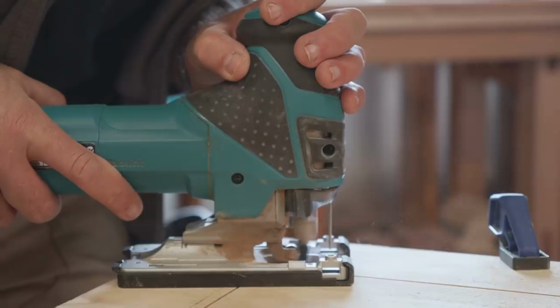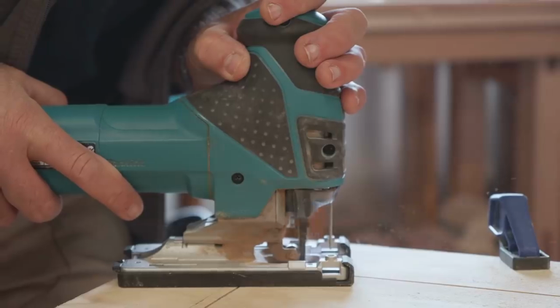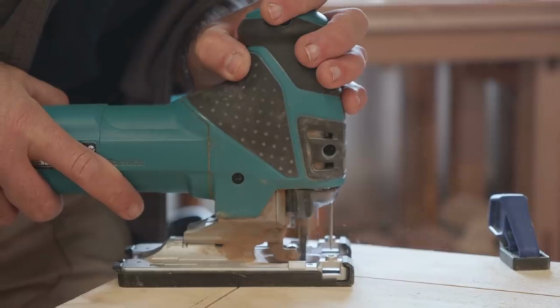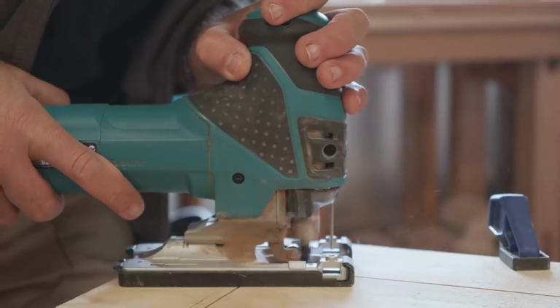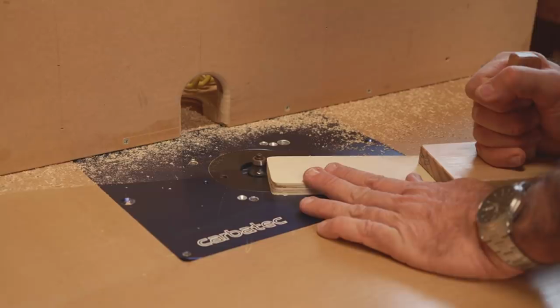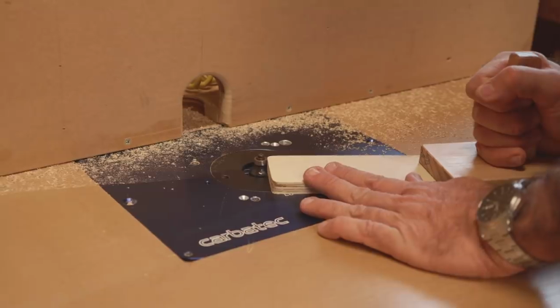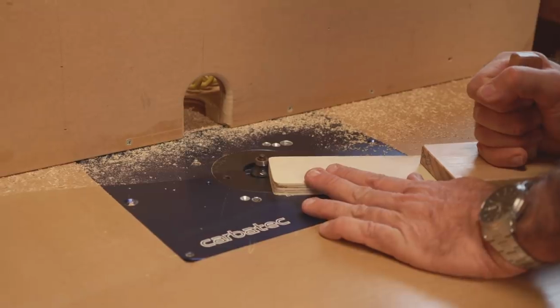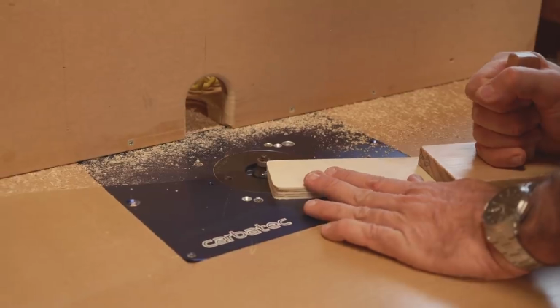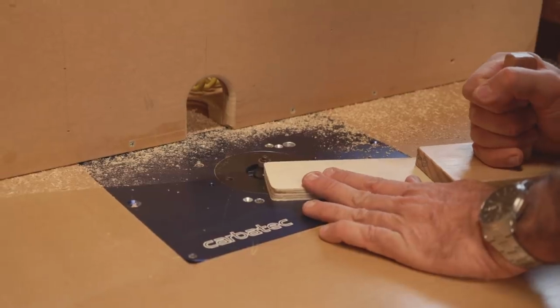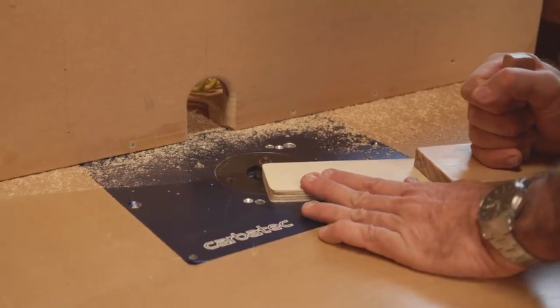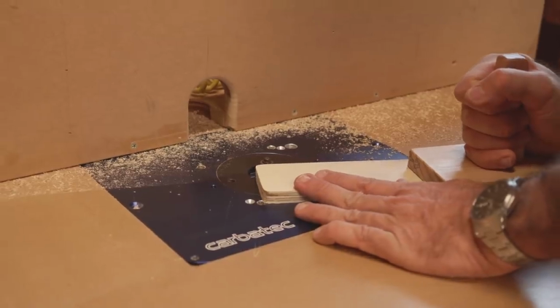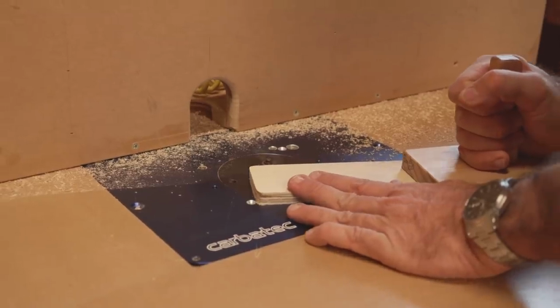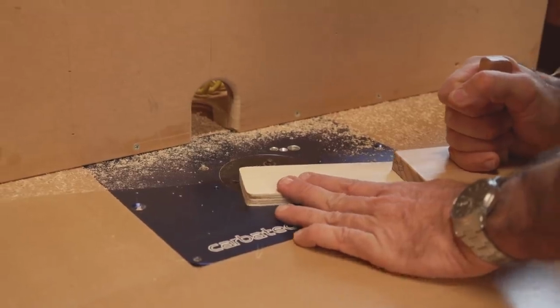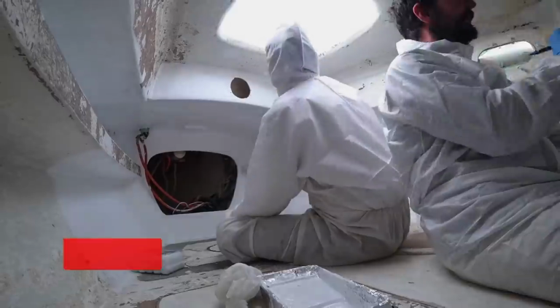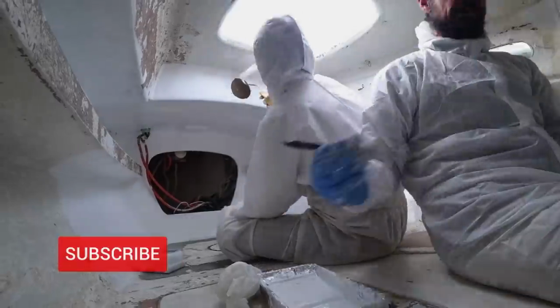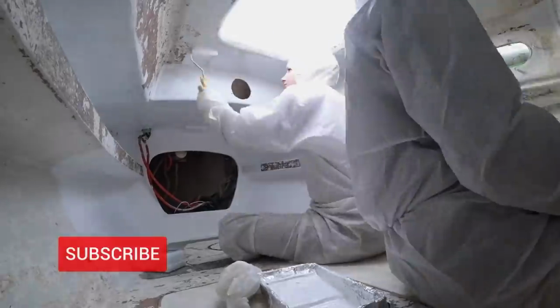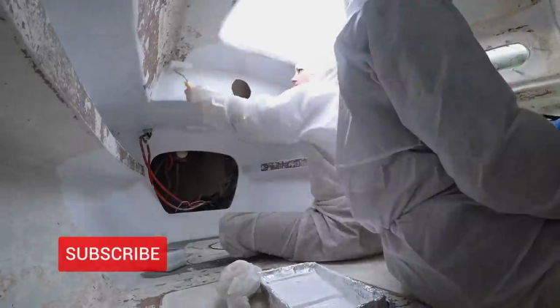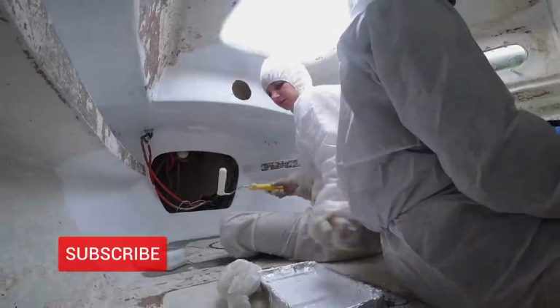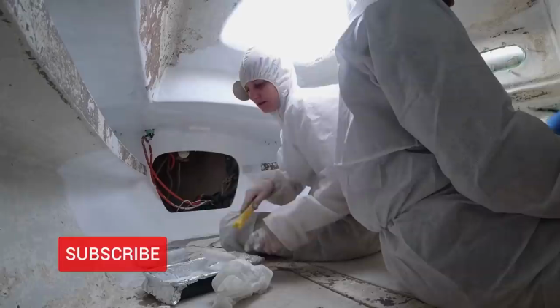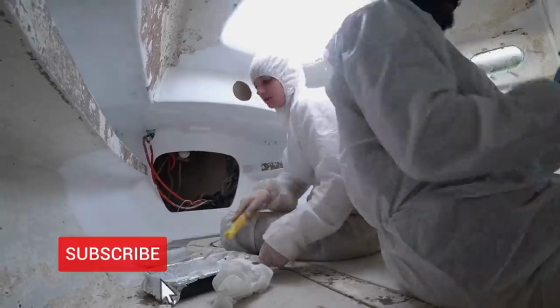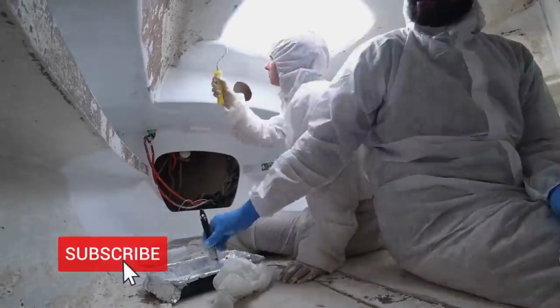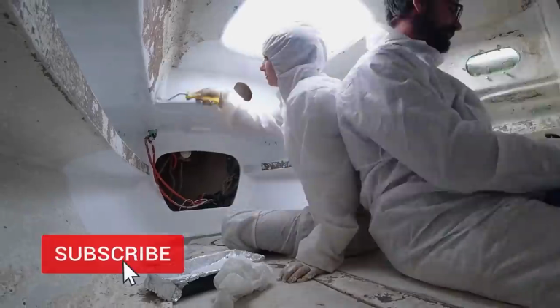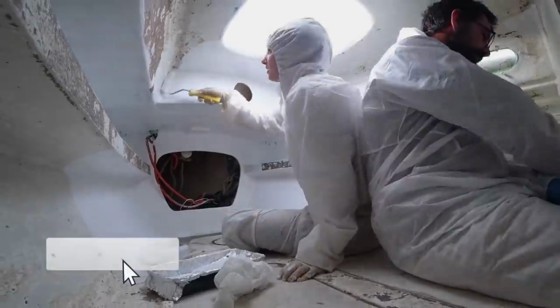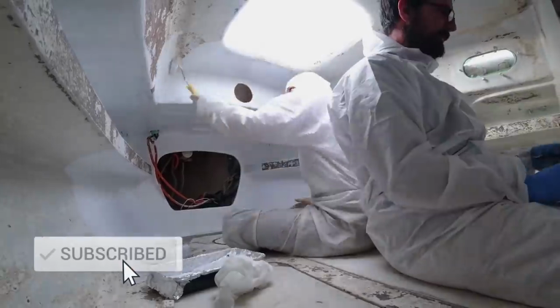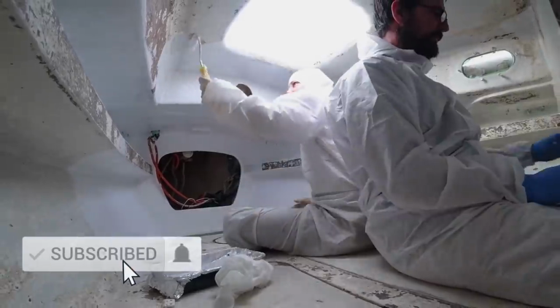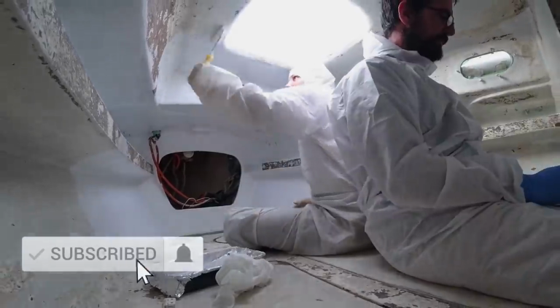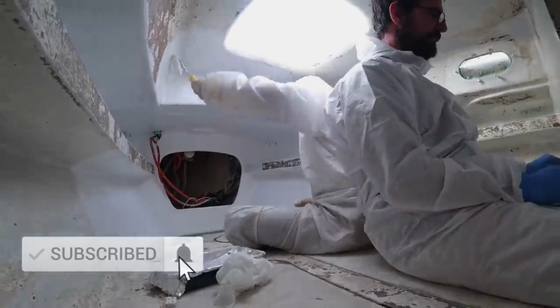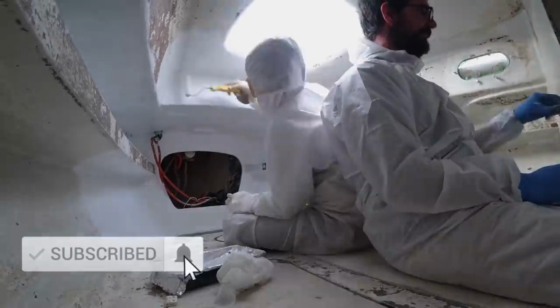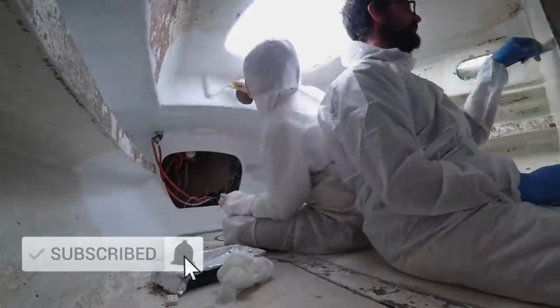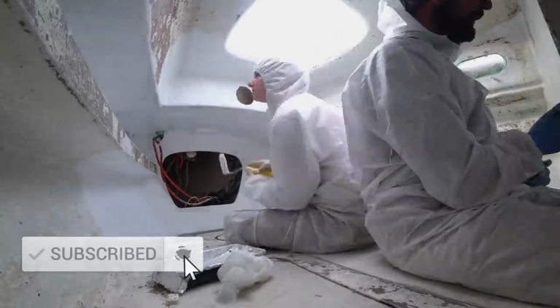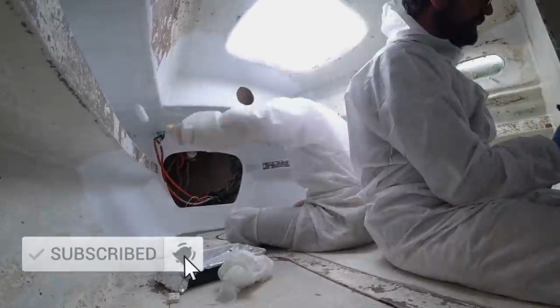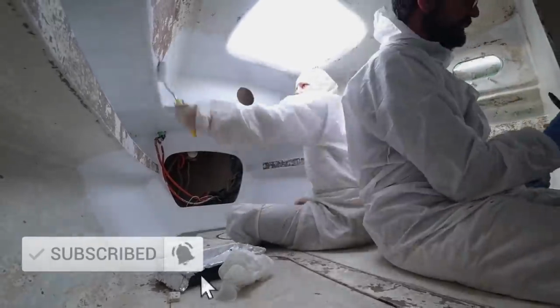If you want to be notified of all our weekly refit videos over the coming months, make sure you subscribe to our channel and hit the bell button.